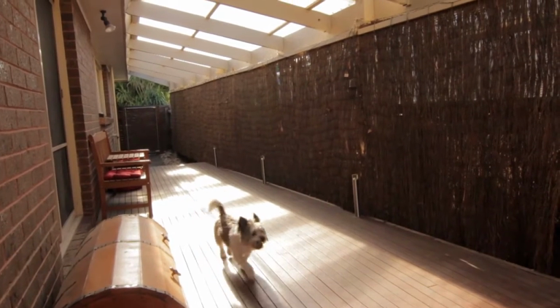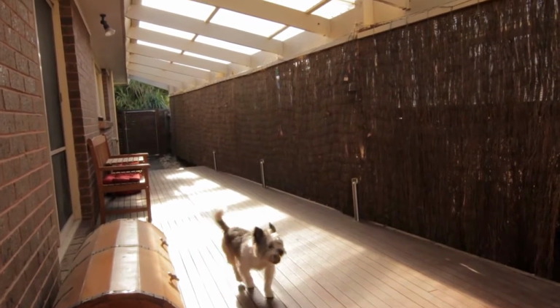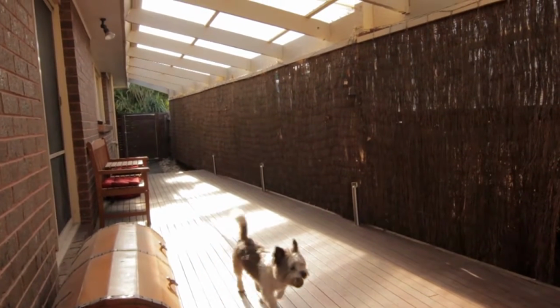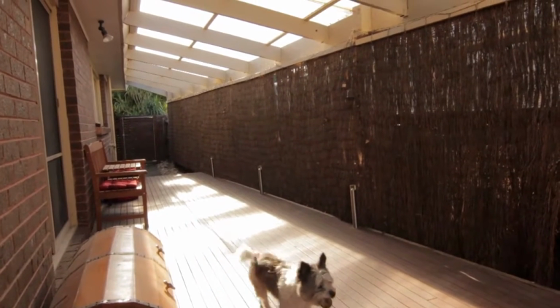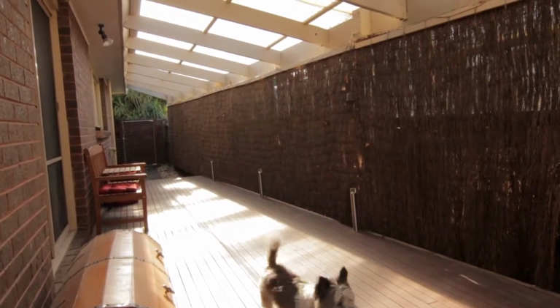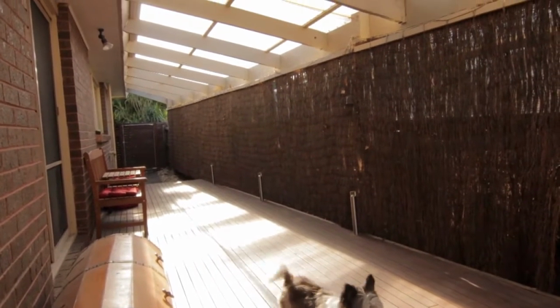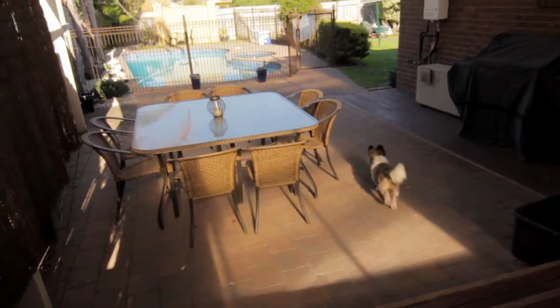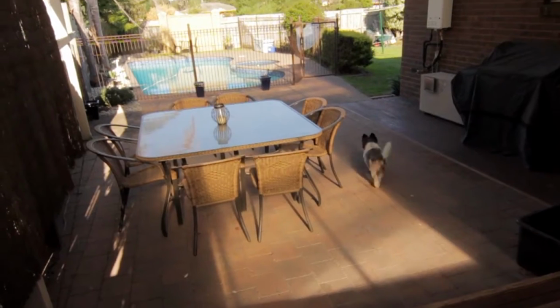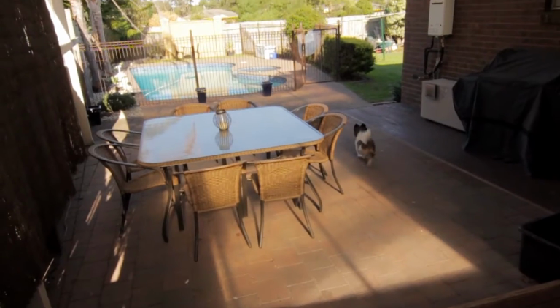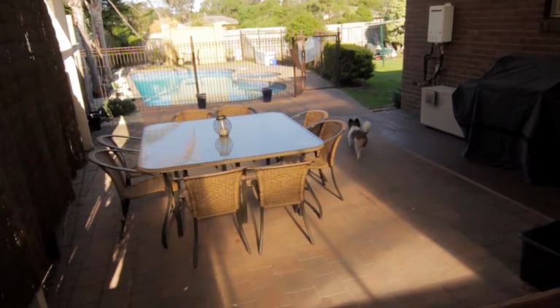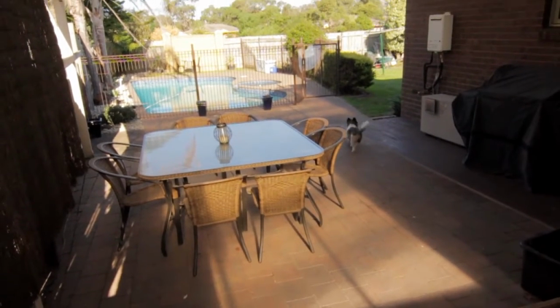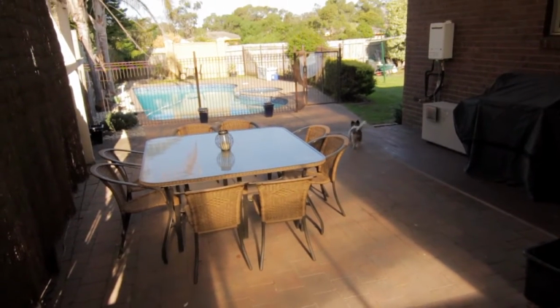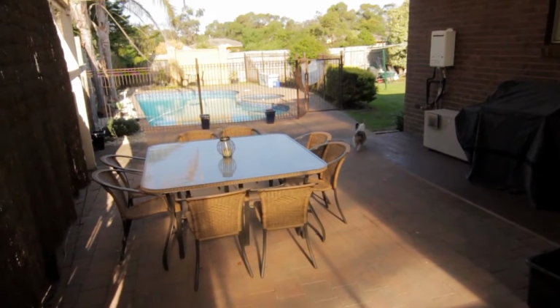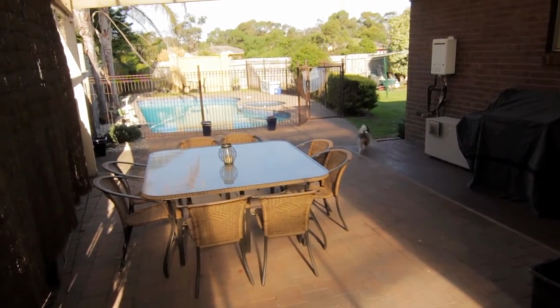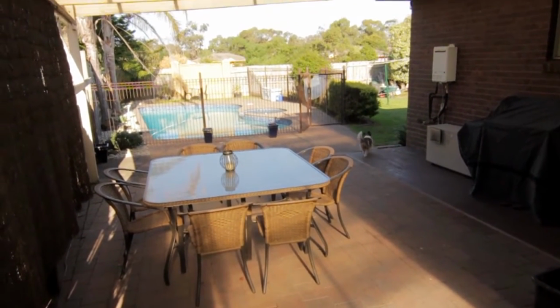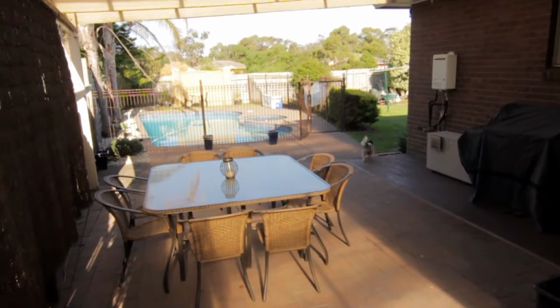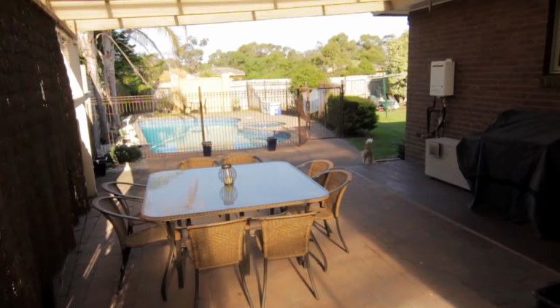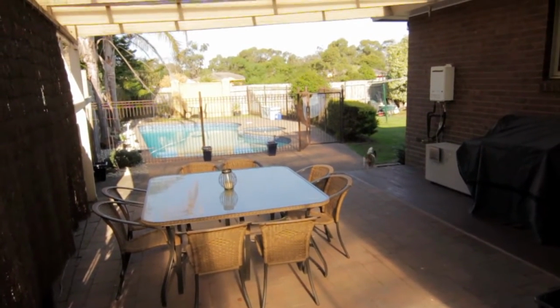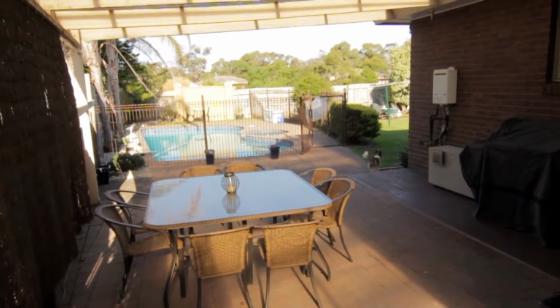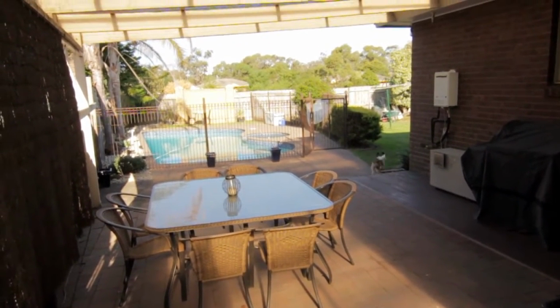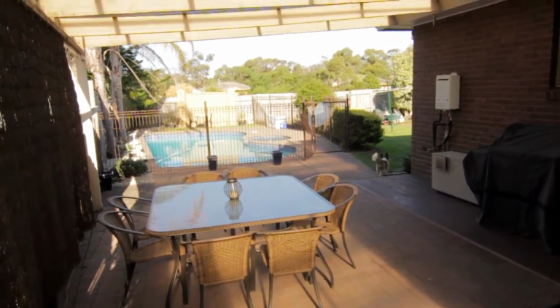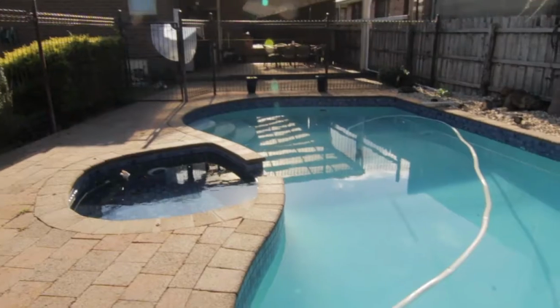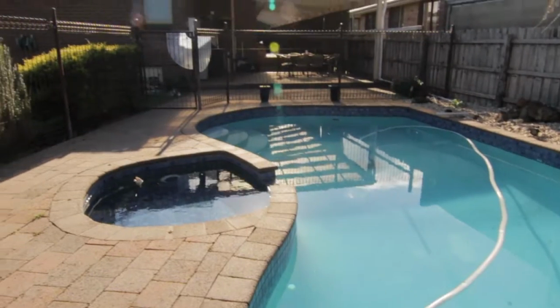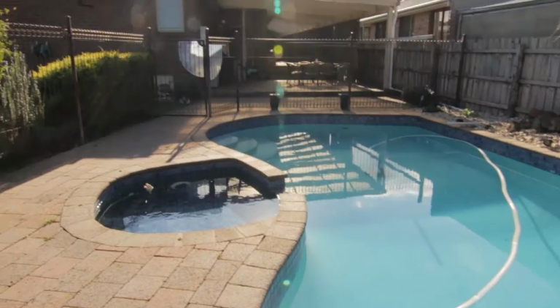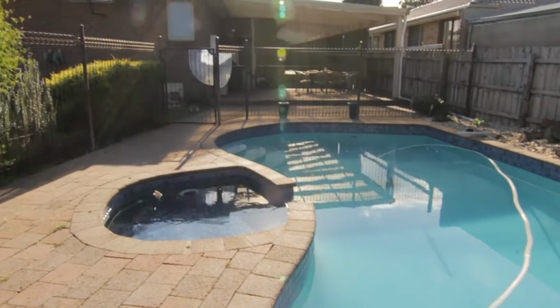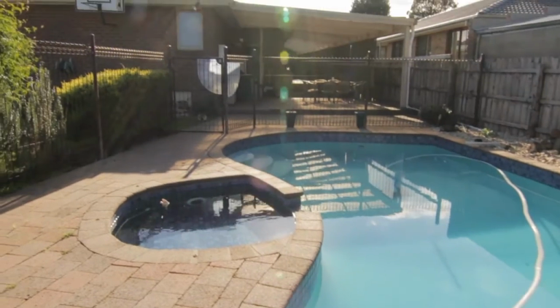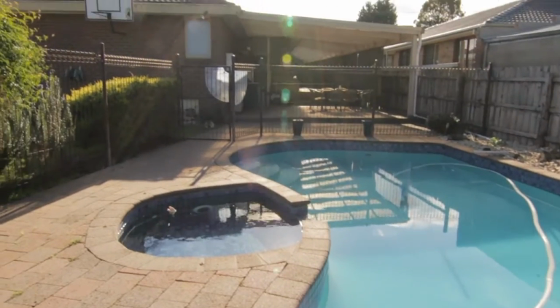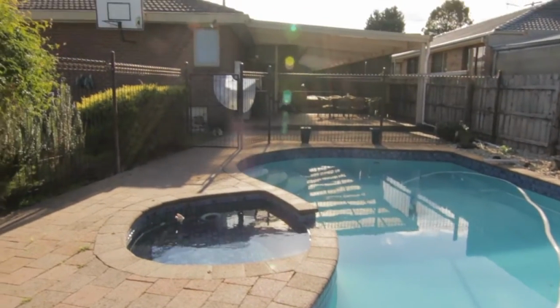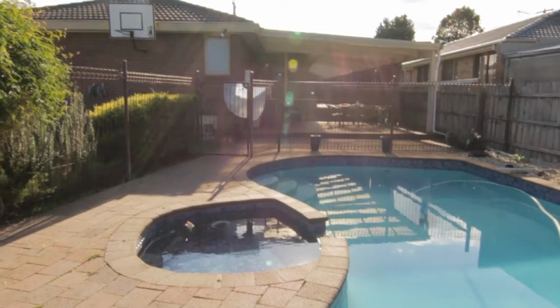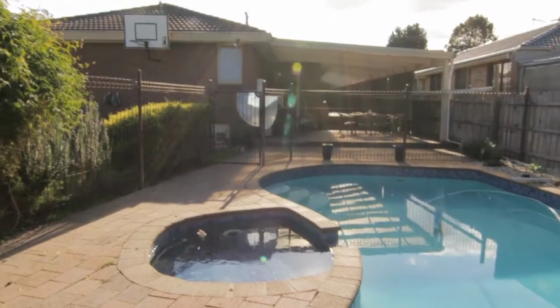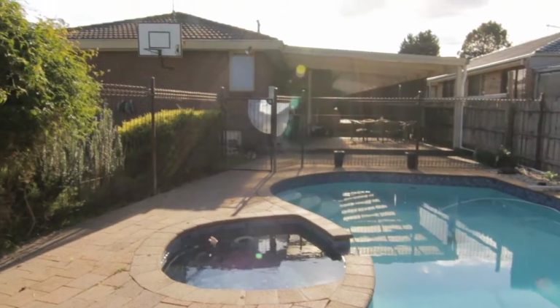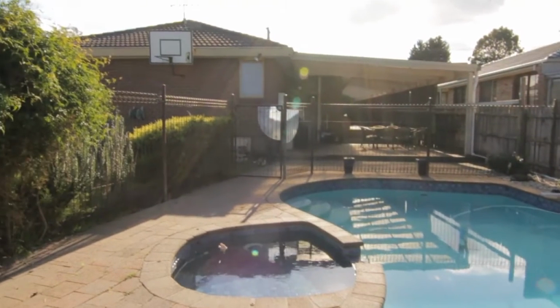Step outside to the fantastic outdoor entertaining area with covered deck, room for the pets and a sensational fully fenced solar heated pool and spa.